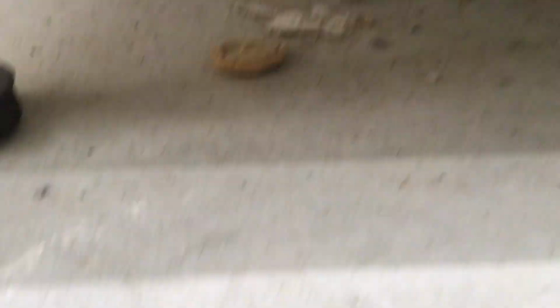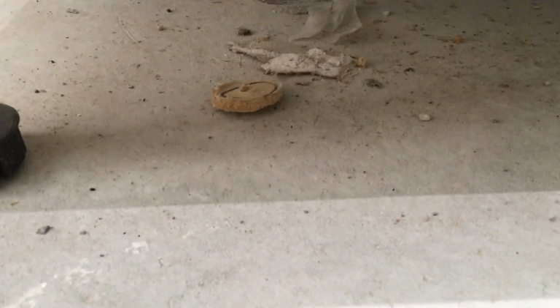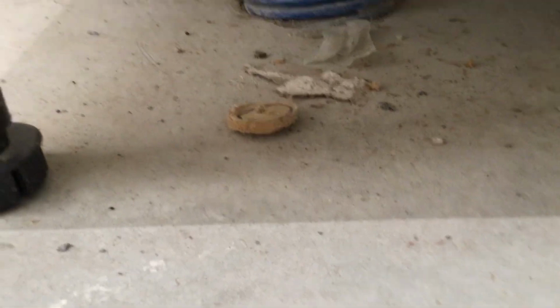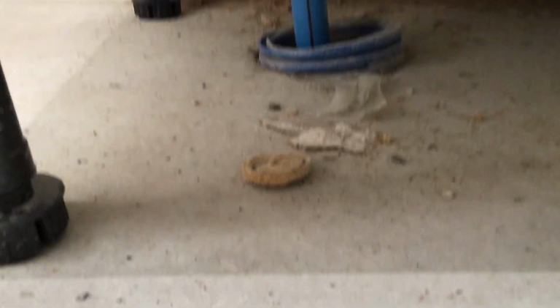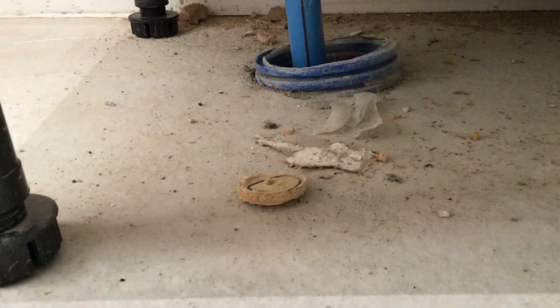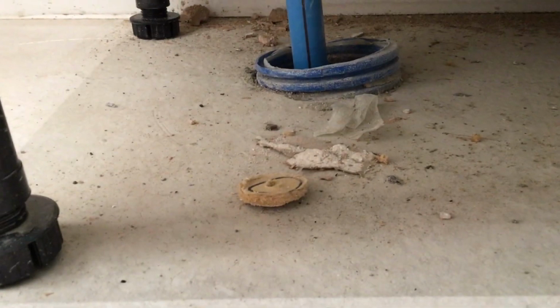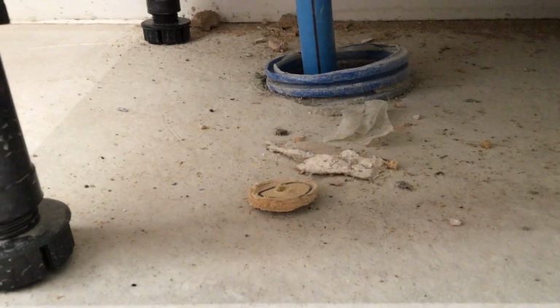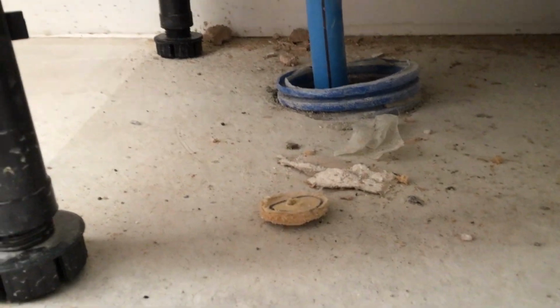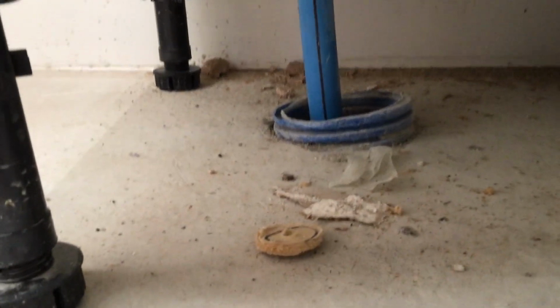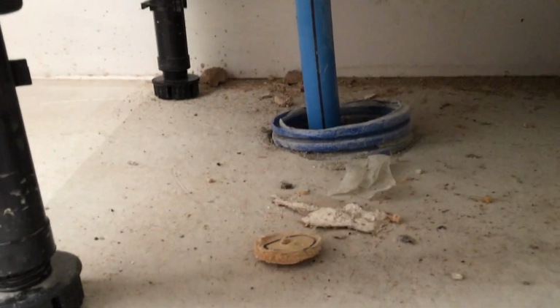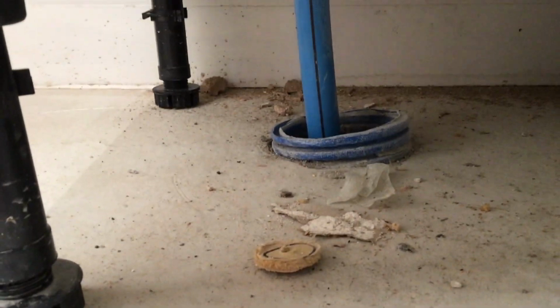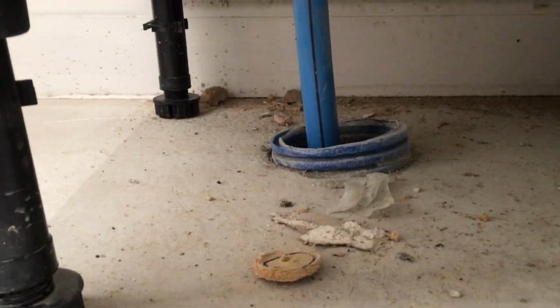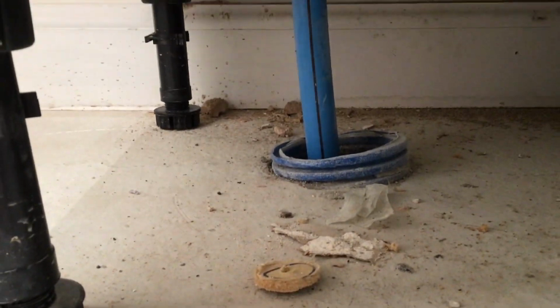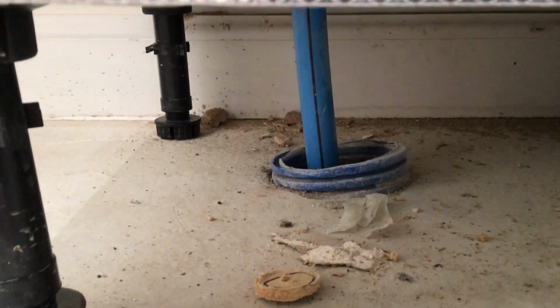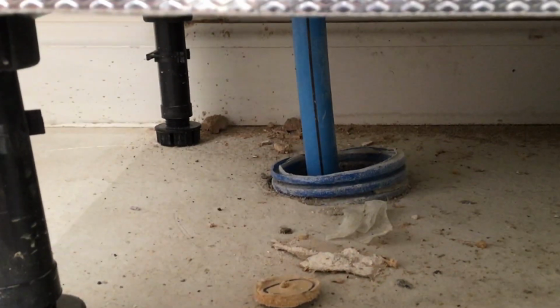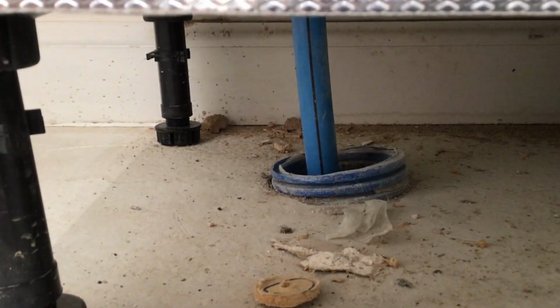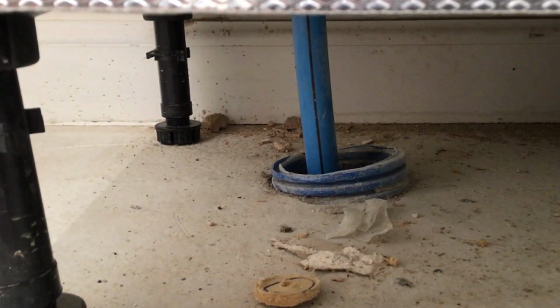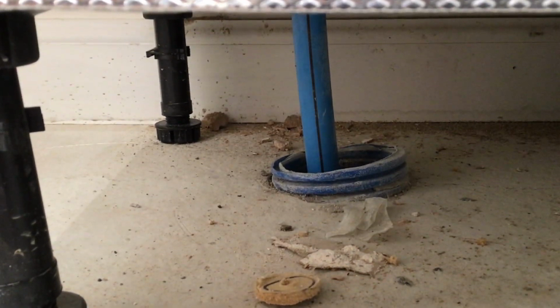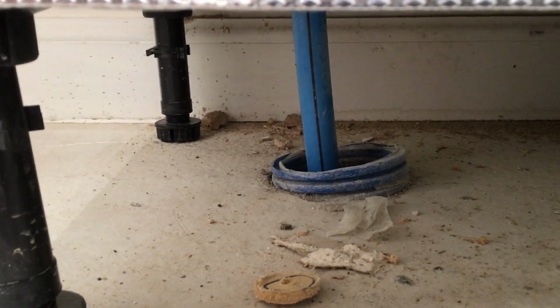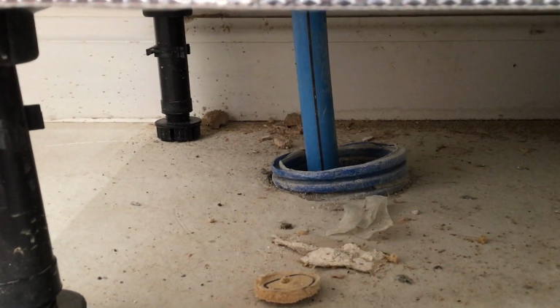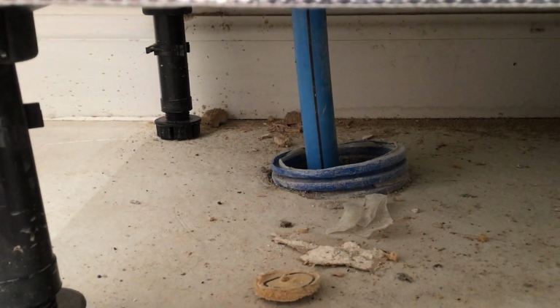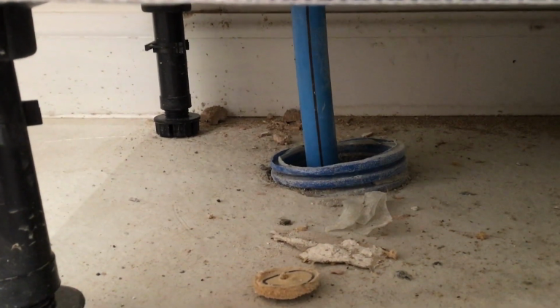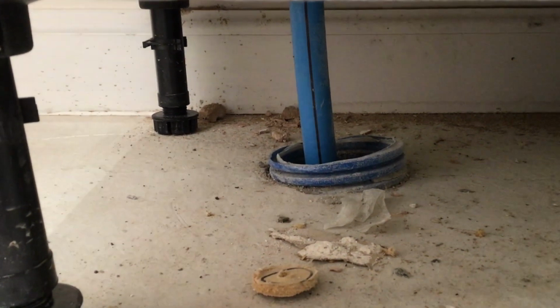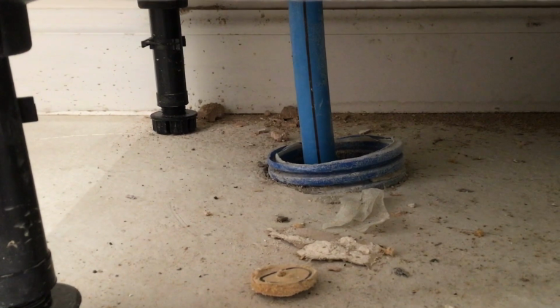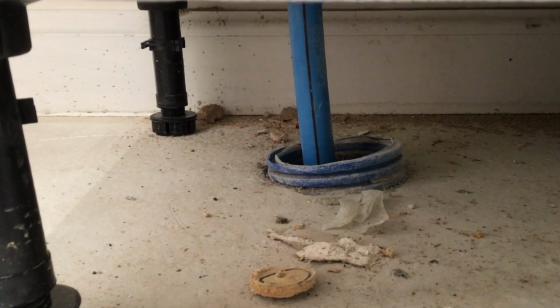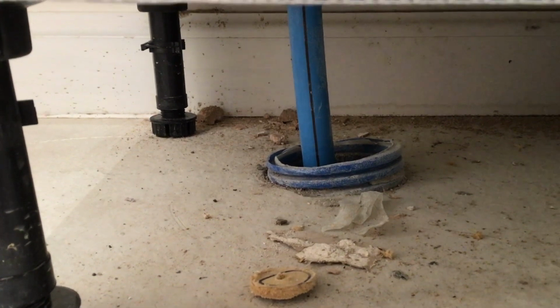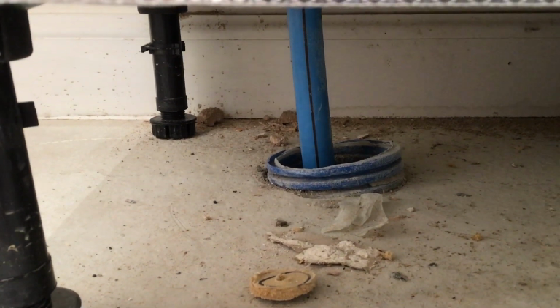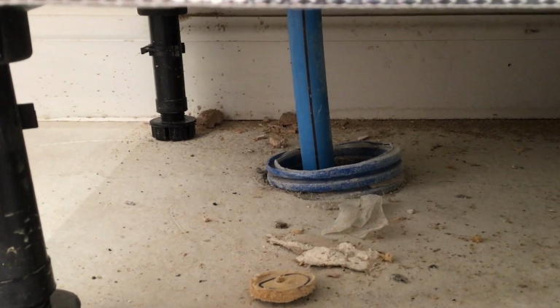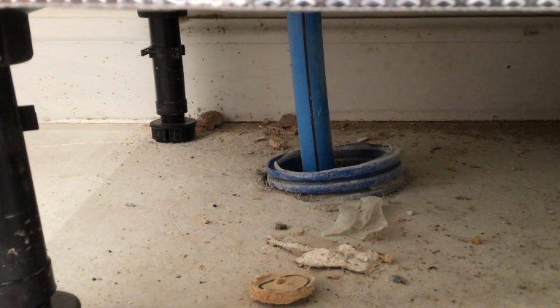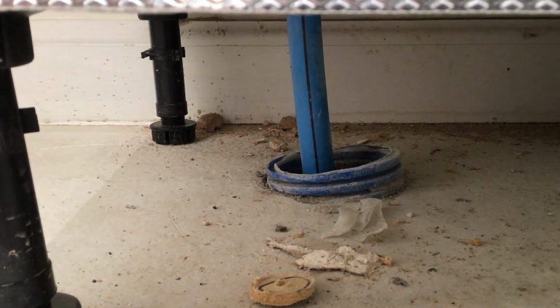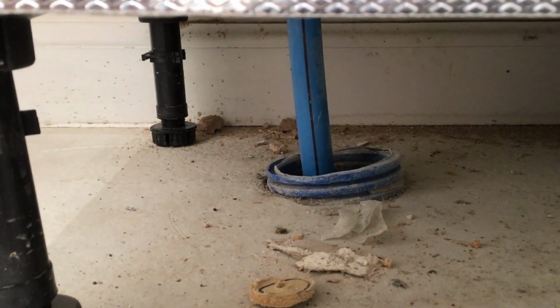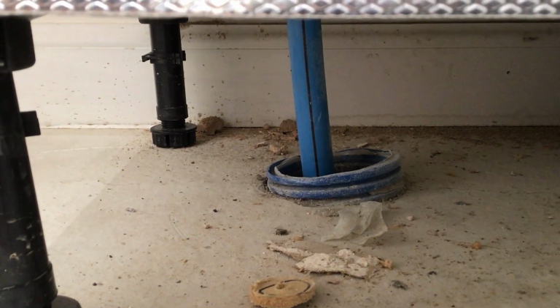Underneath the sink, the water main pipe coming in should be insulated, and the ducting should be sealed to stop any vermin coming in.